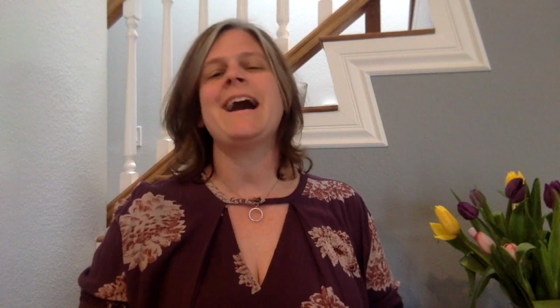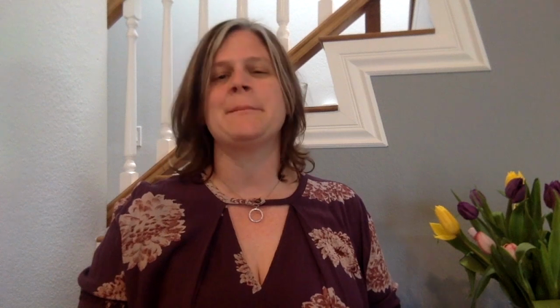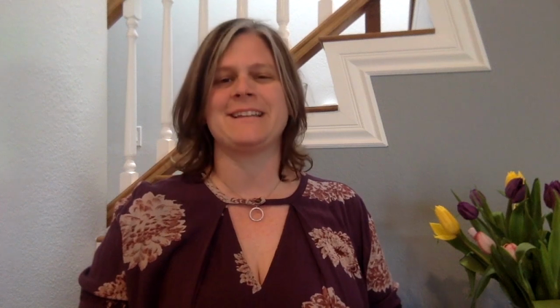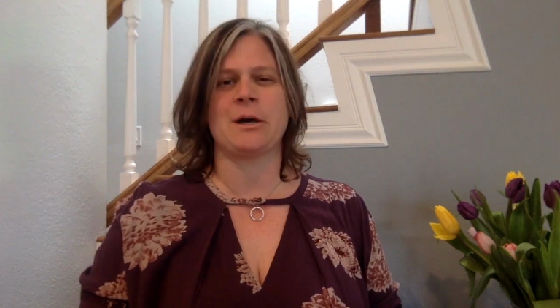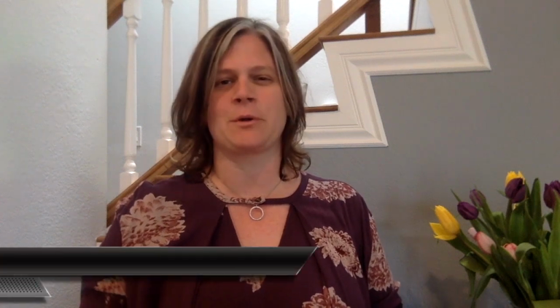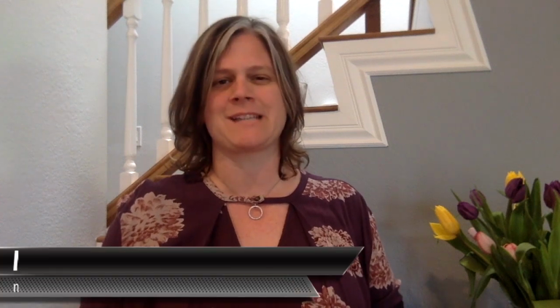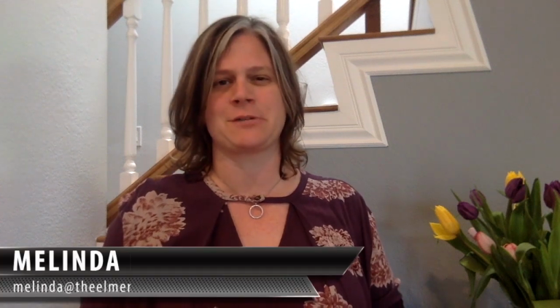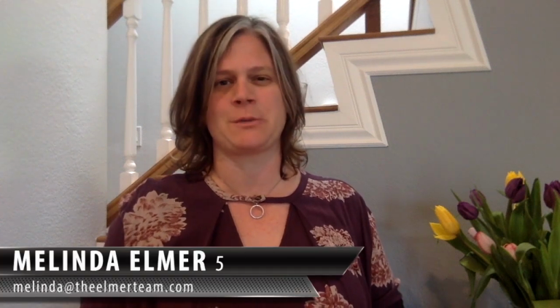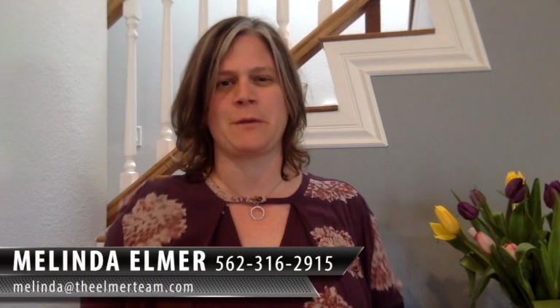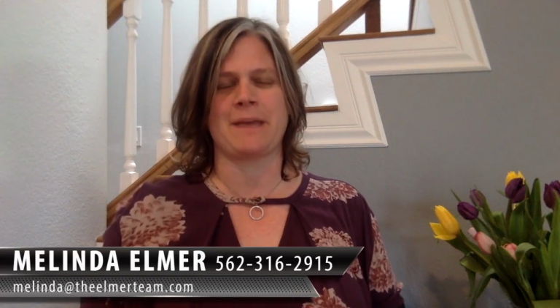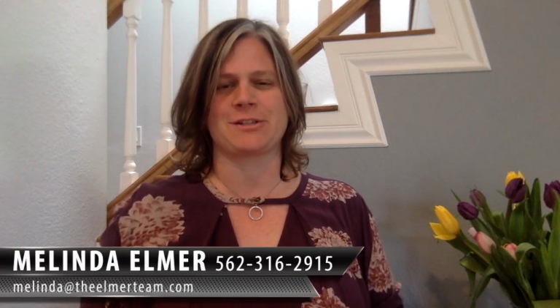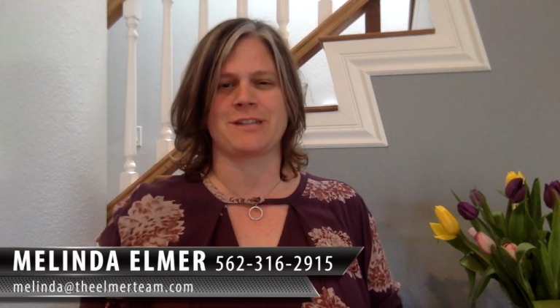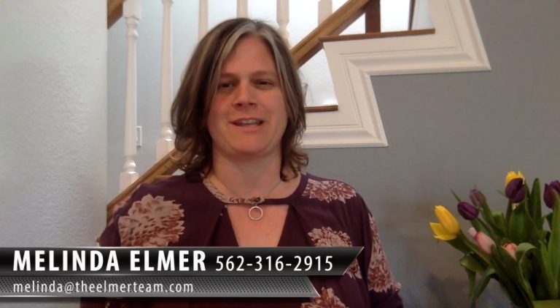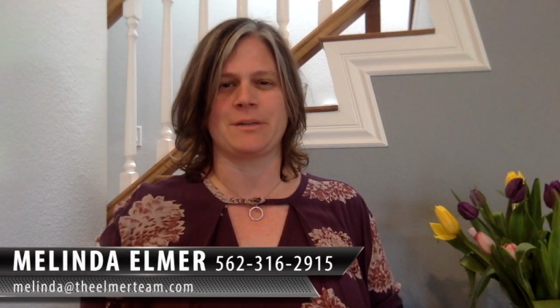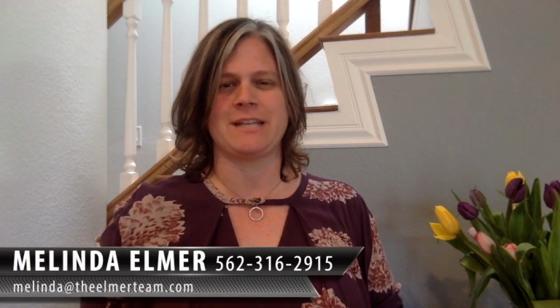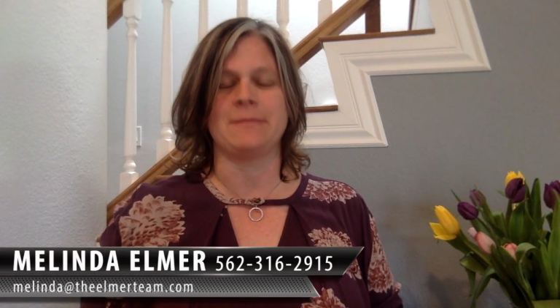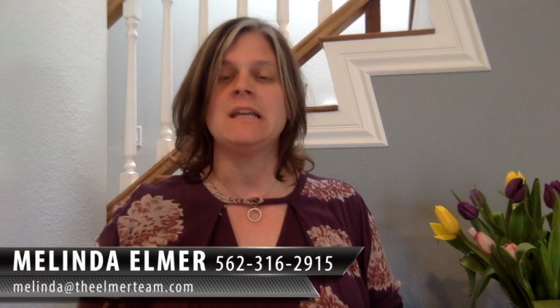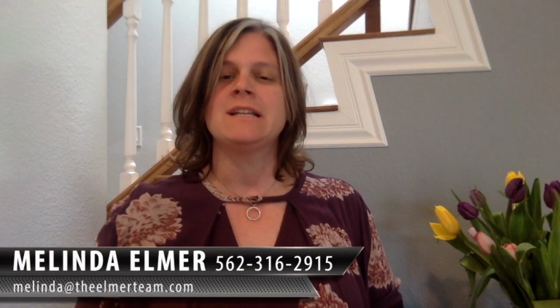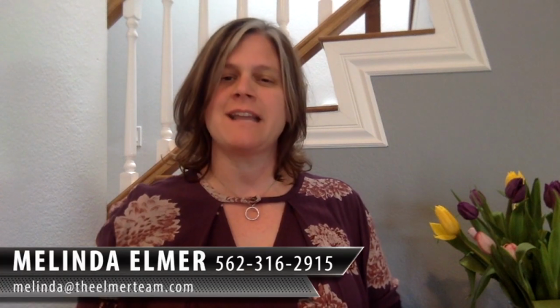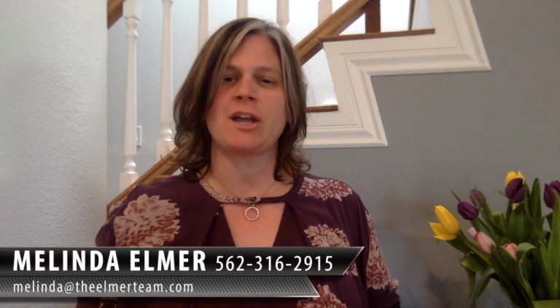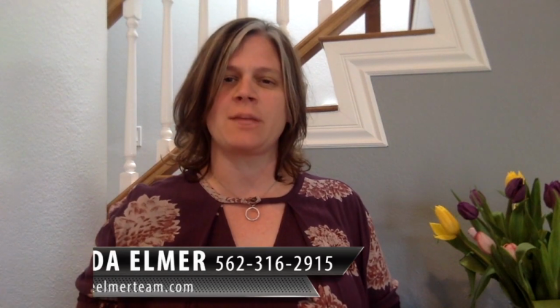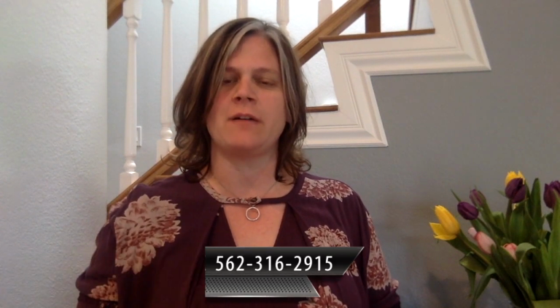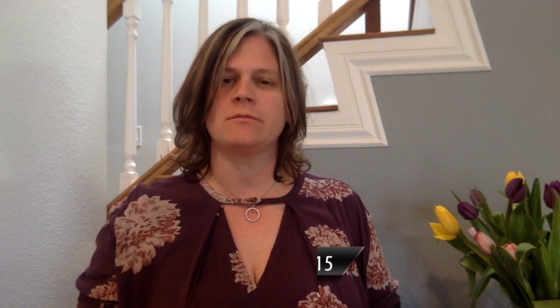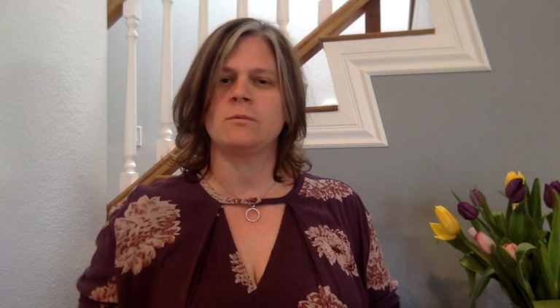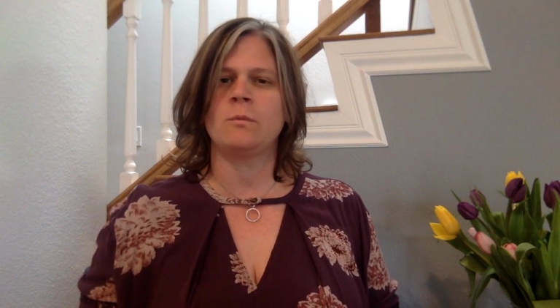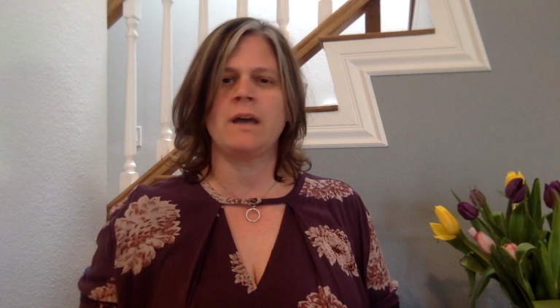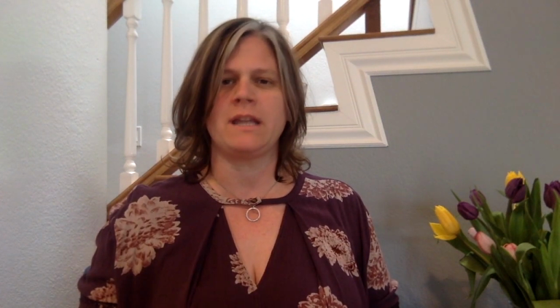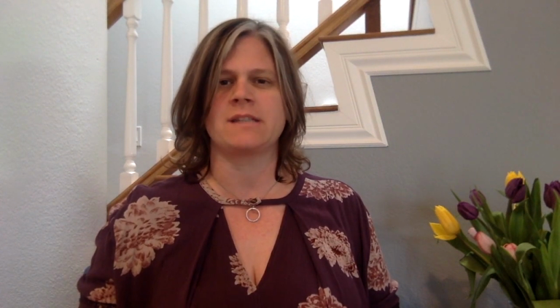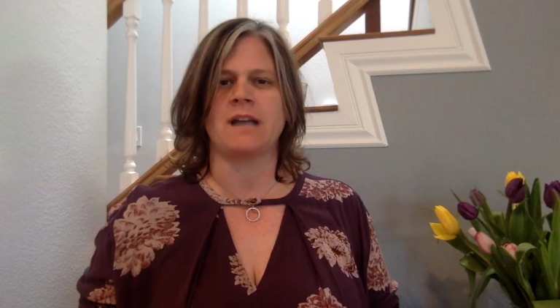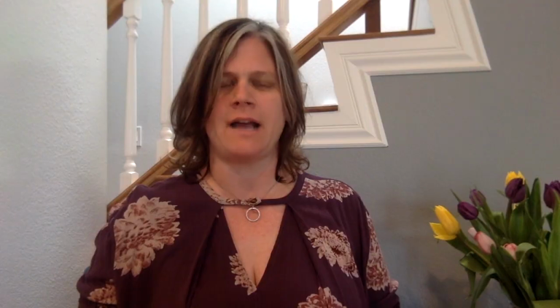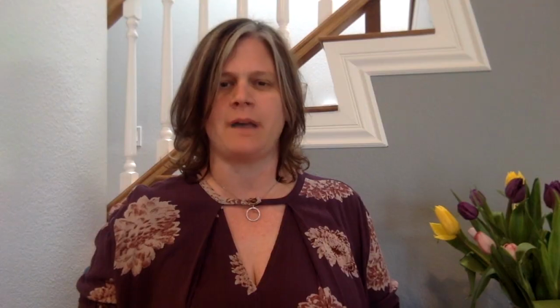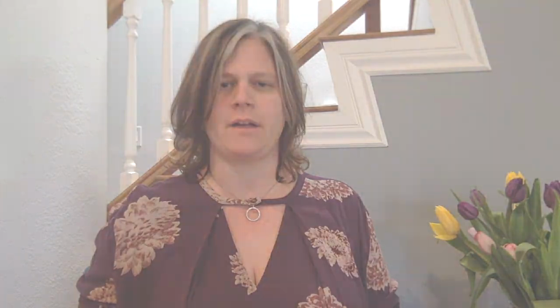Hi, I'm Melinda Elmer with Century 21 Masters and the Elmer team. Today talking about what is an iBuyer?